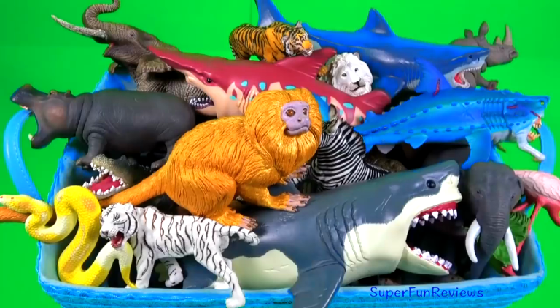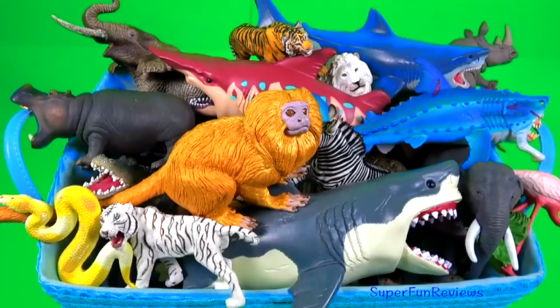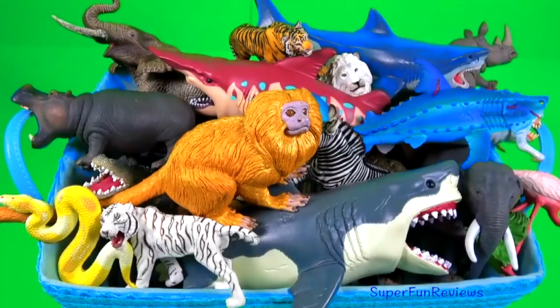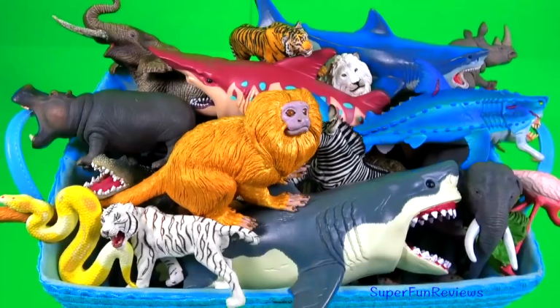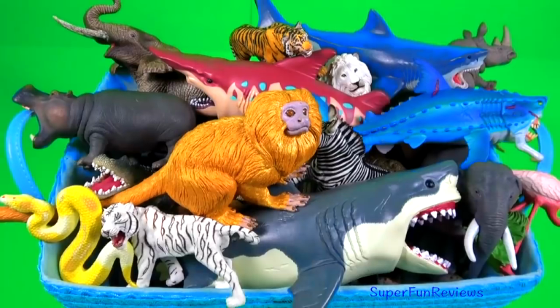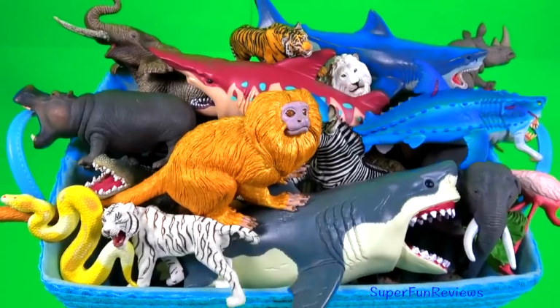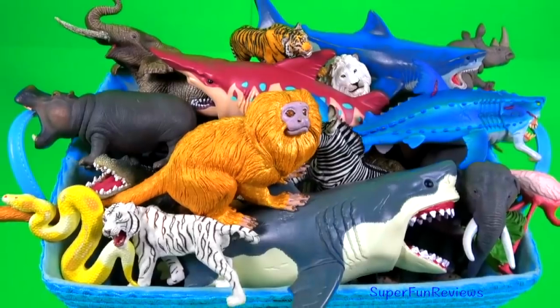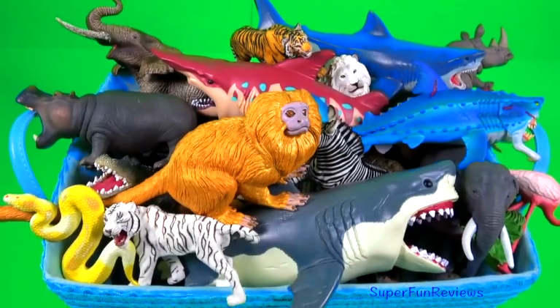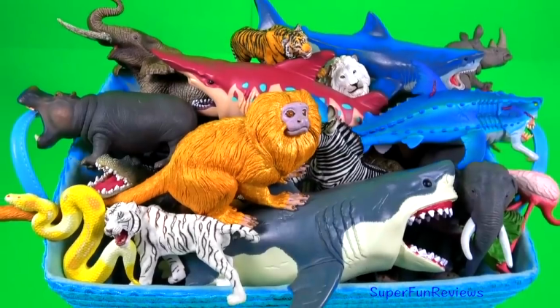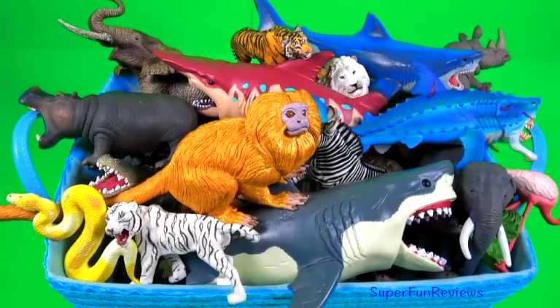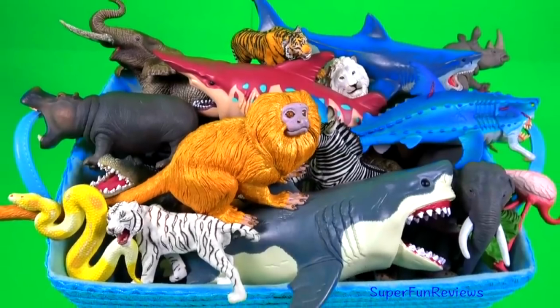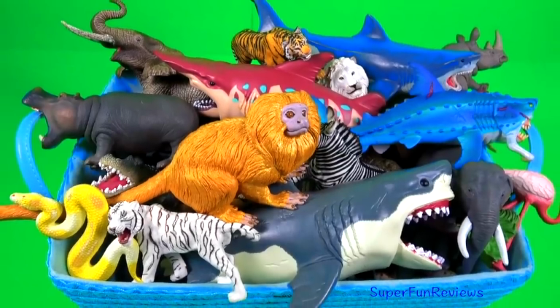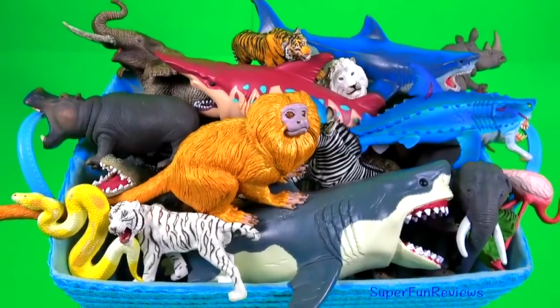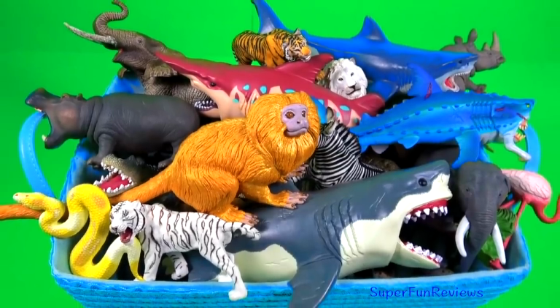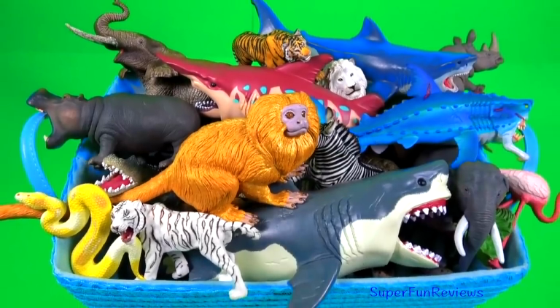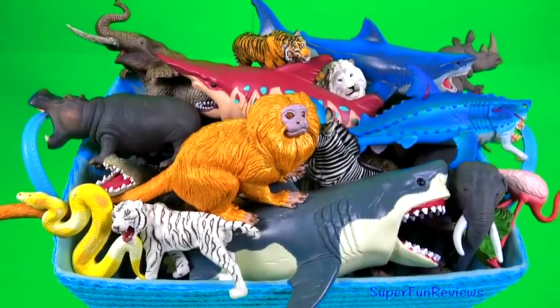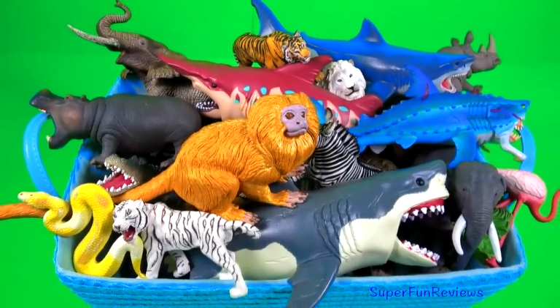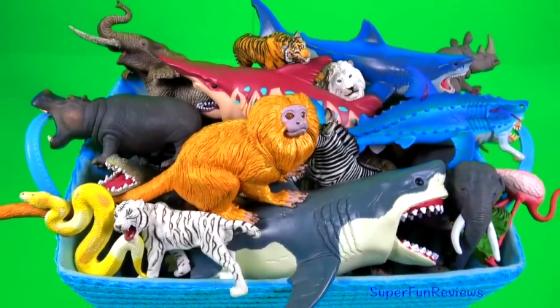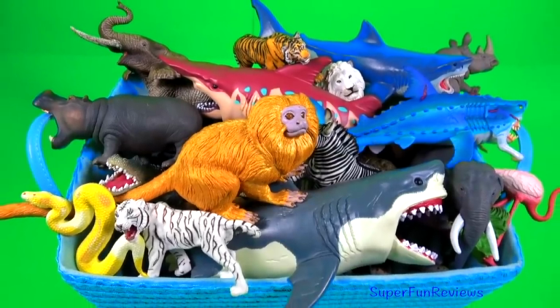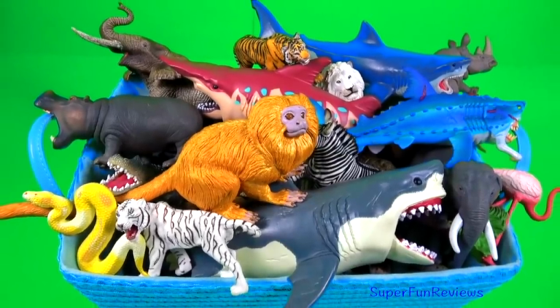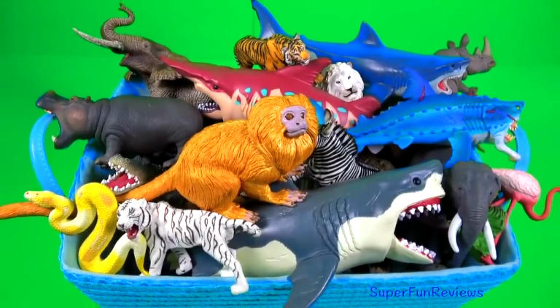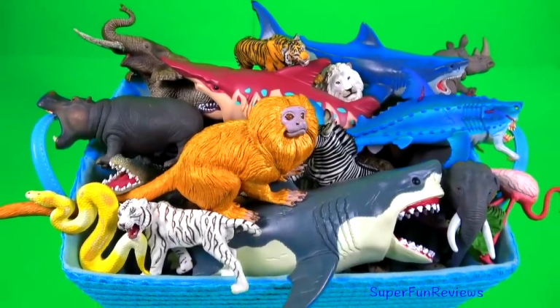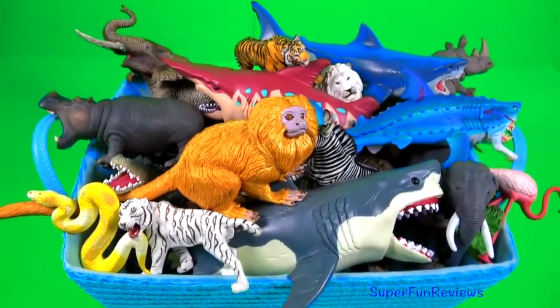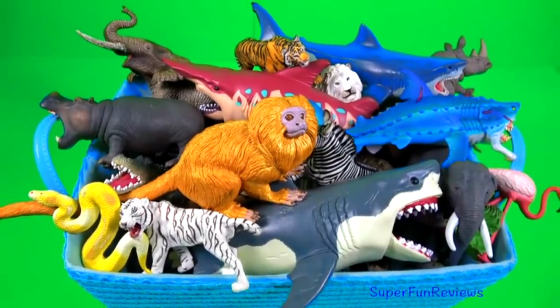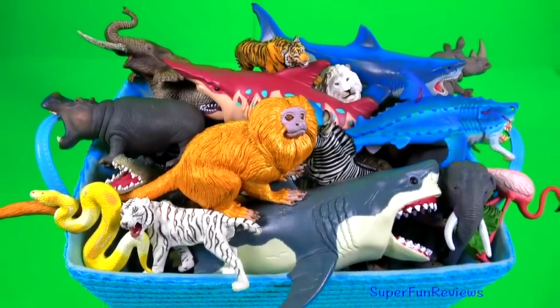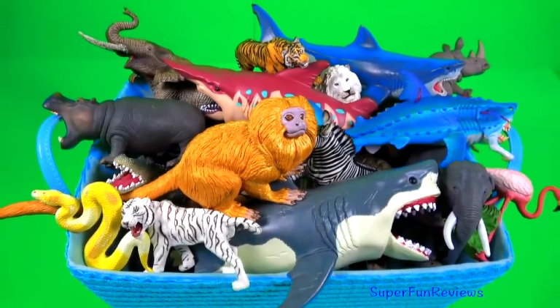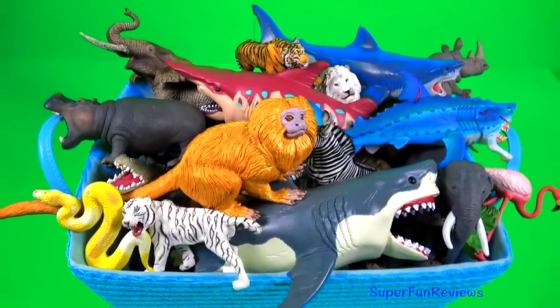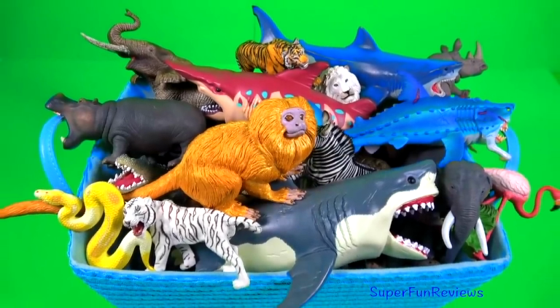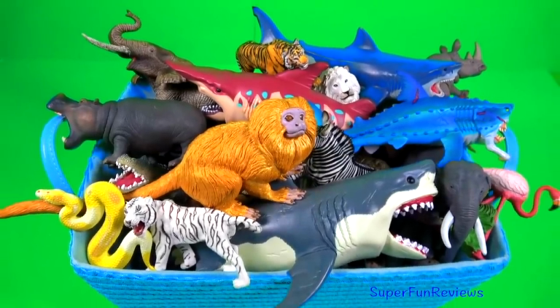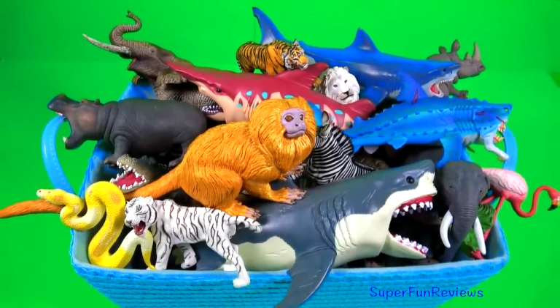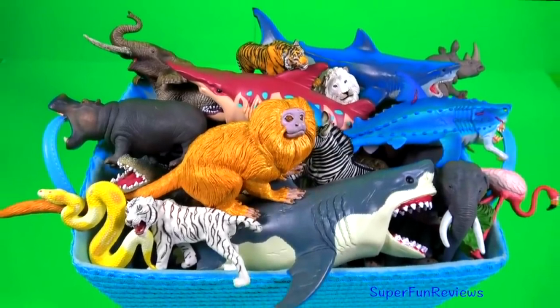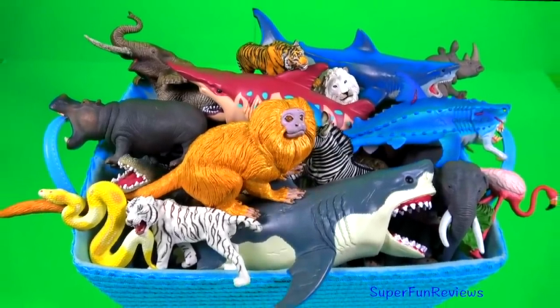Hi, it's Kerry. I've got 44 different wild animals.